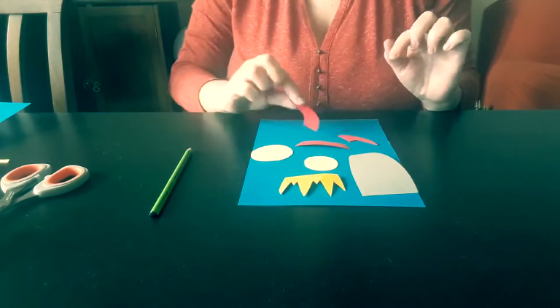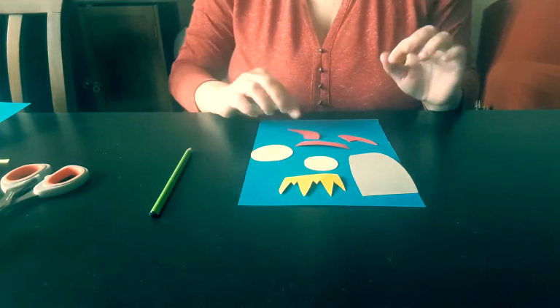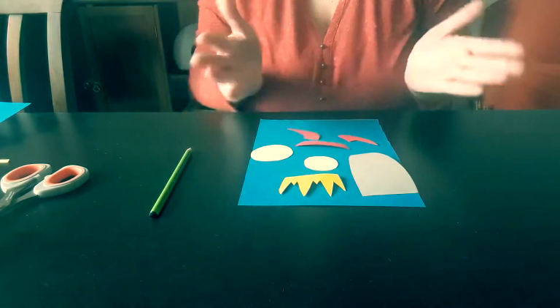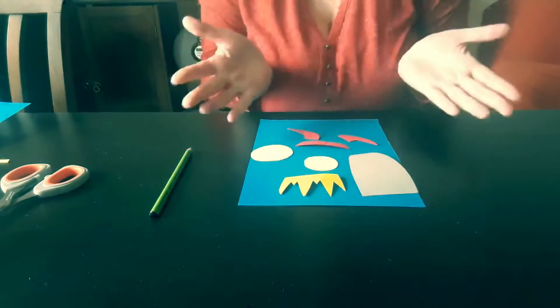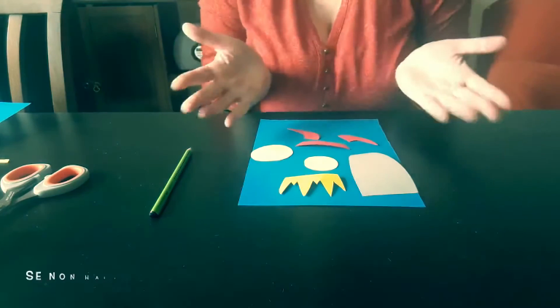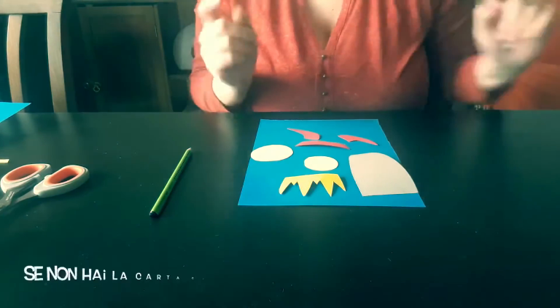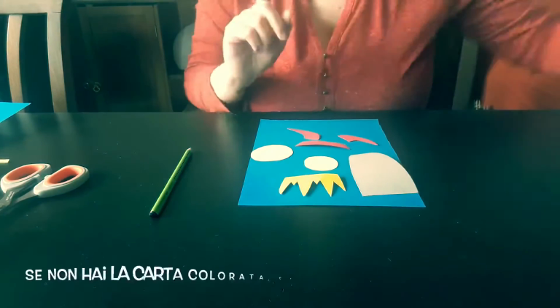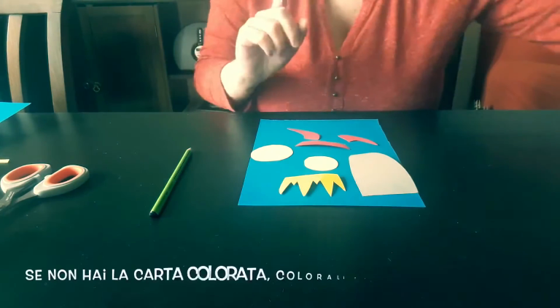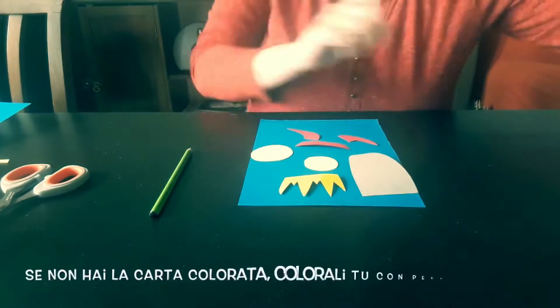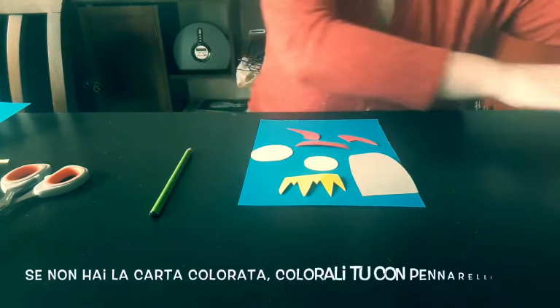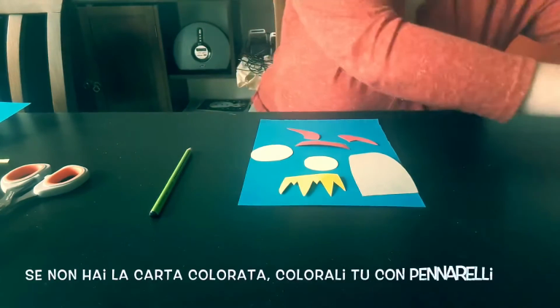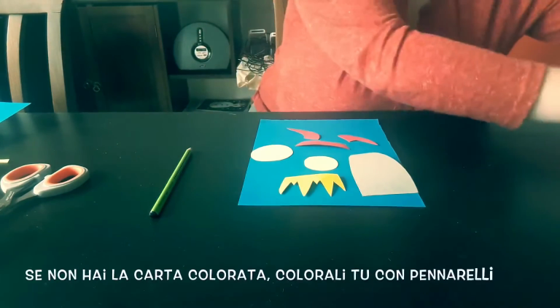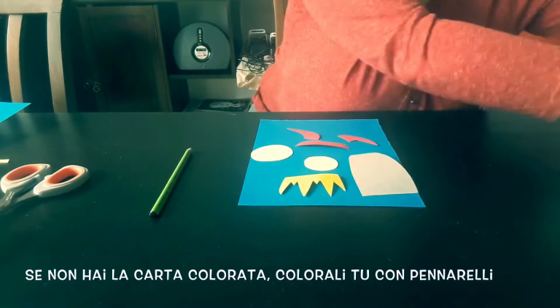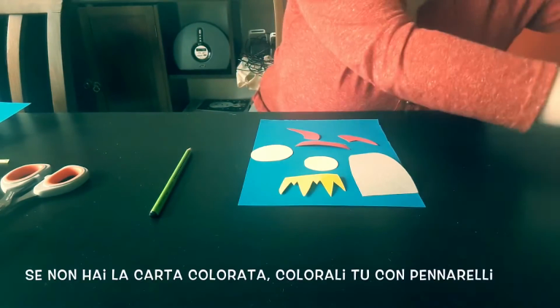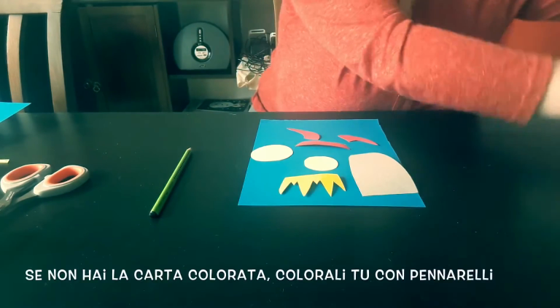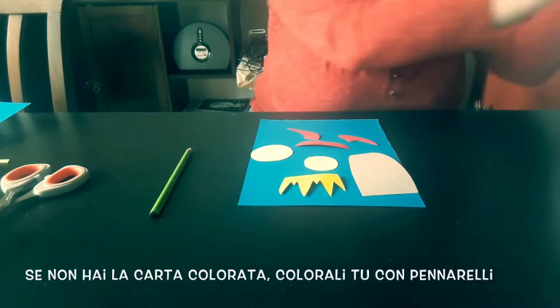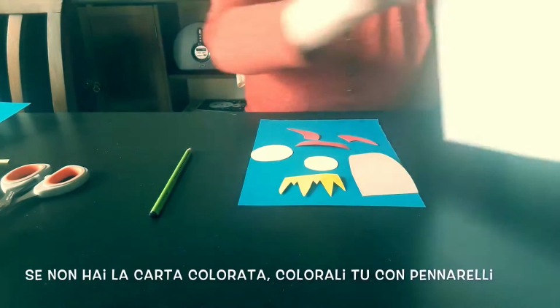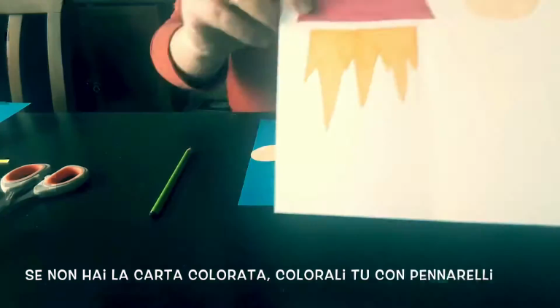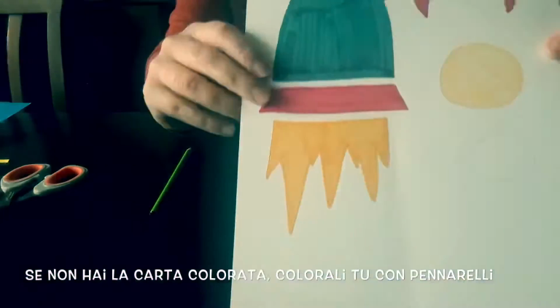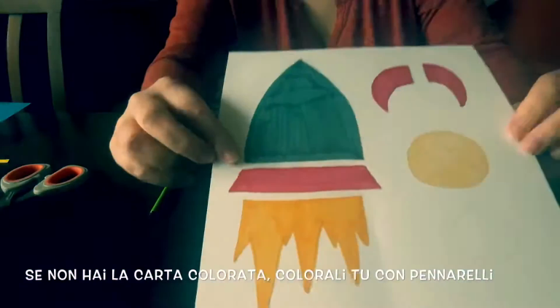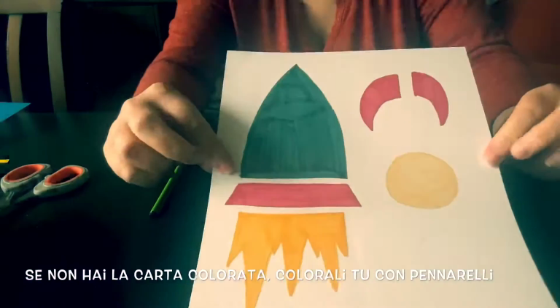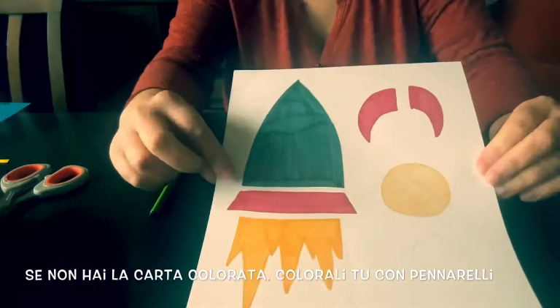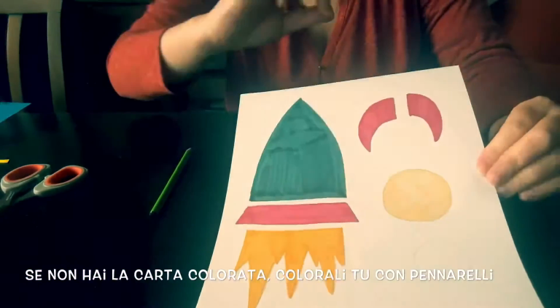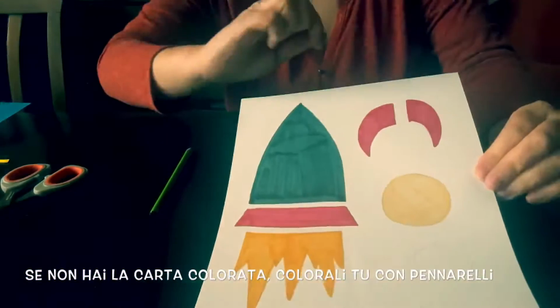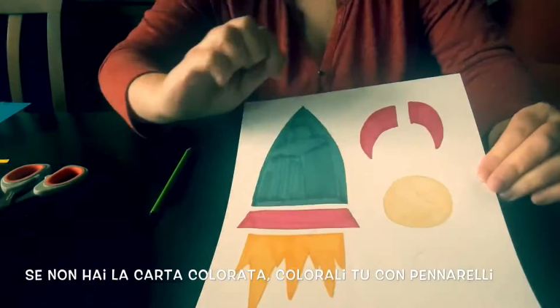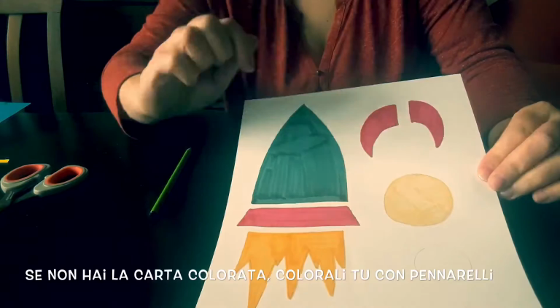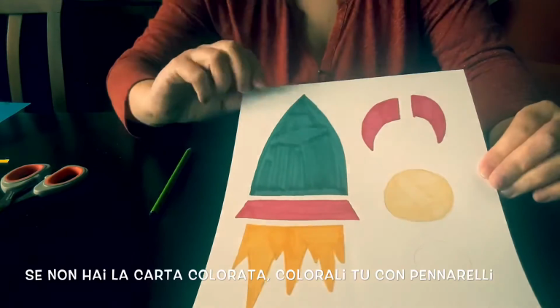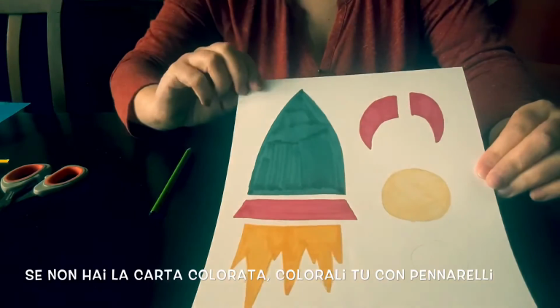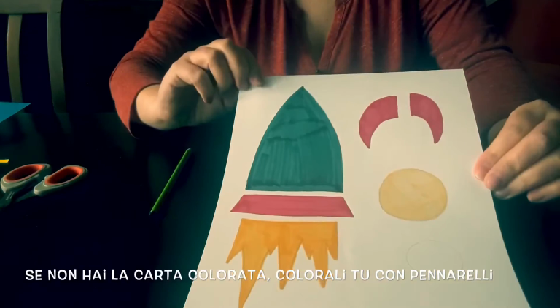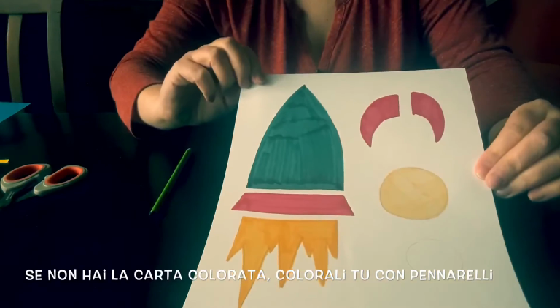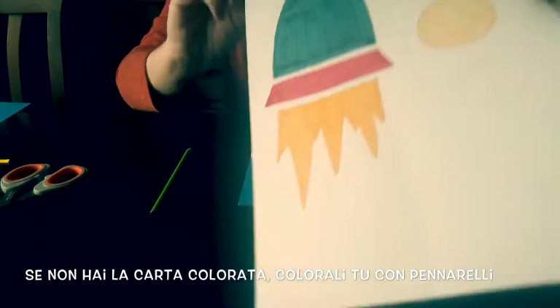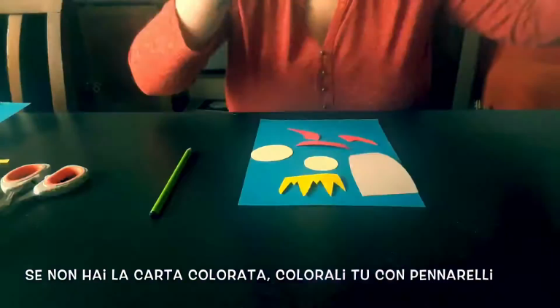If you don't have coloured paper, you can make your own by colouring them in yourself.